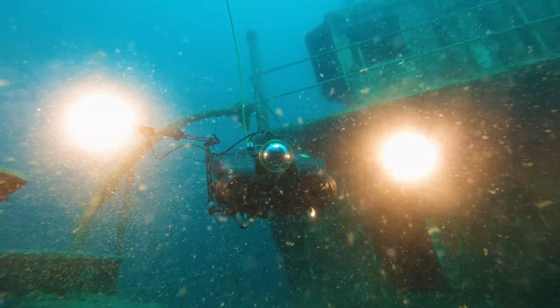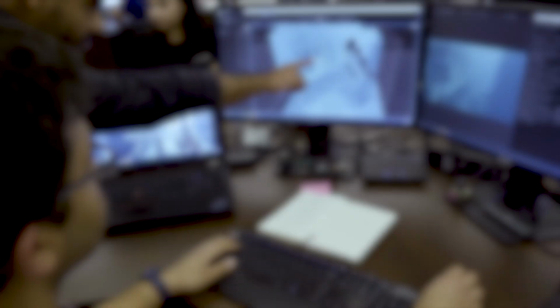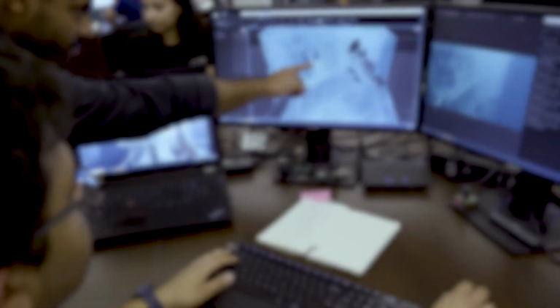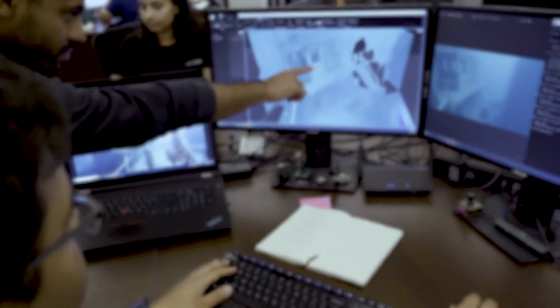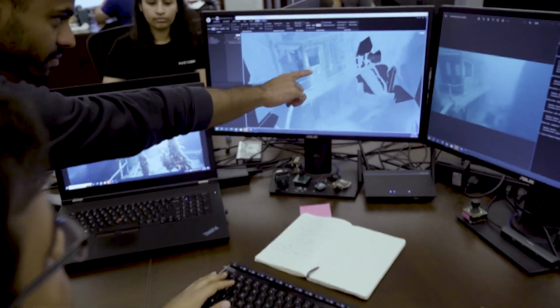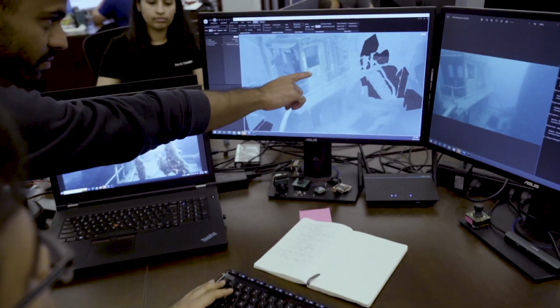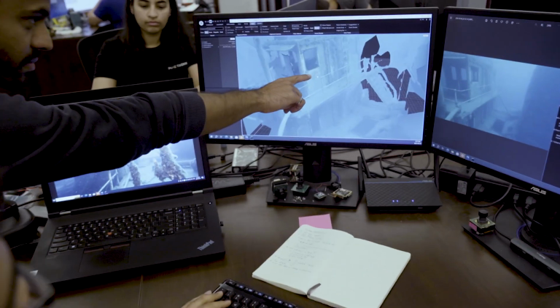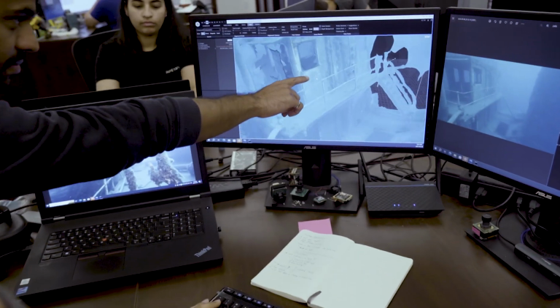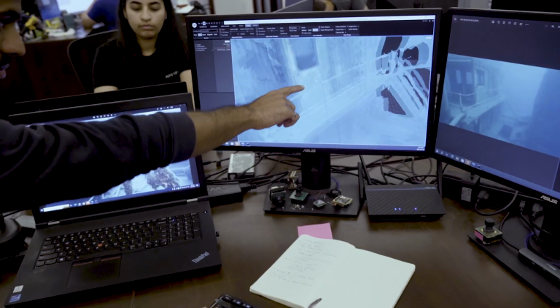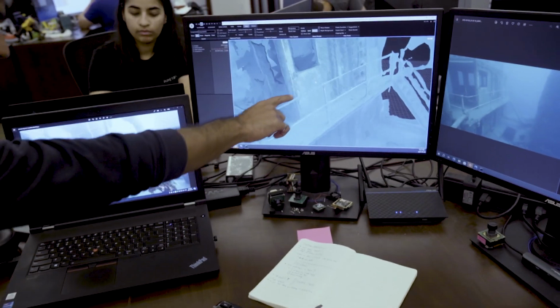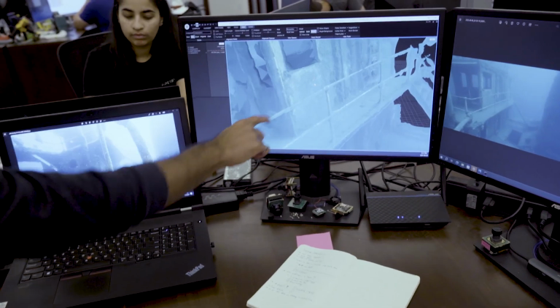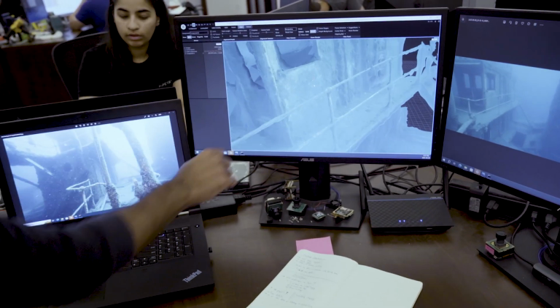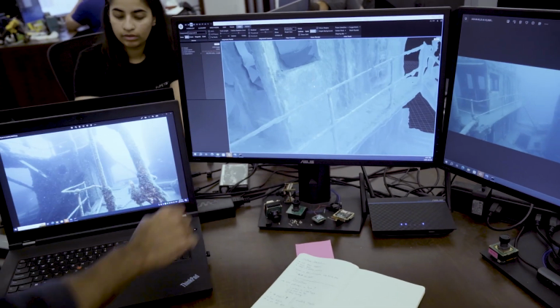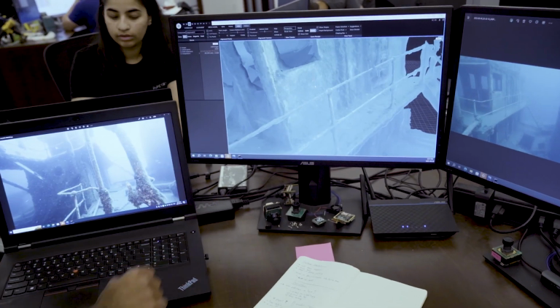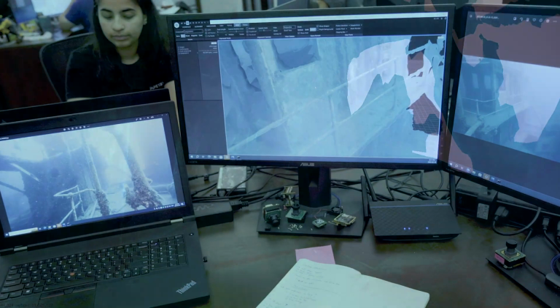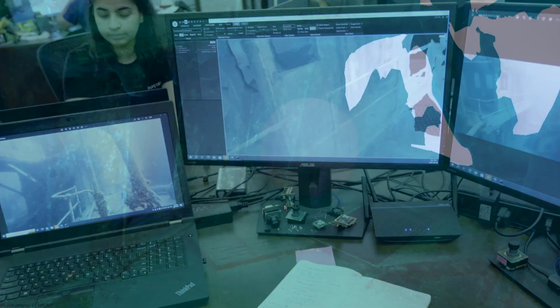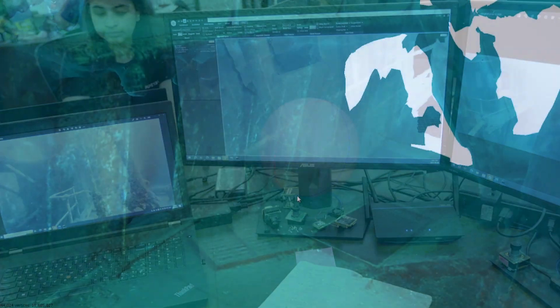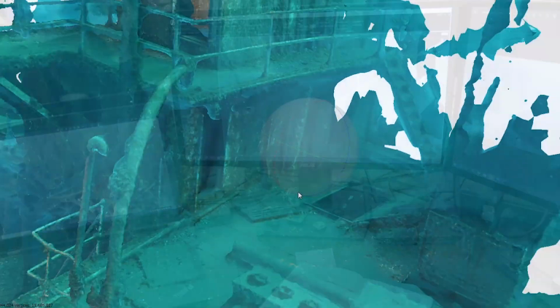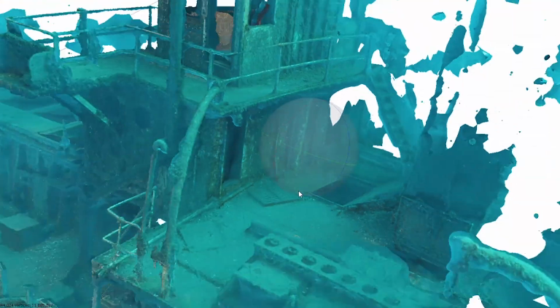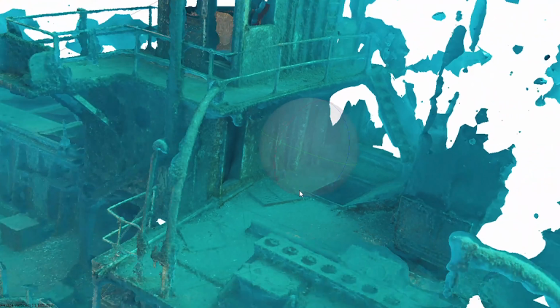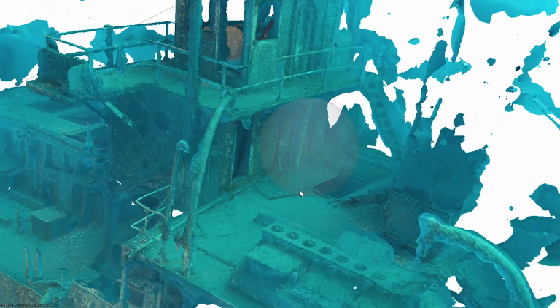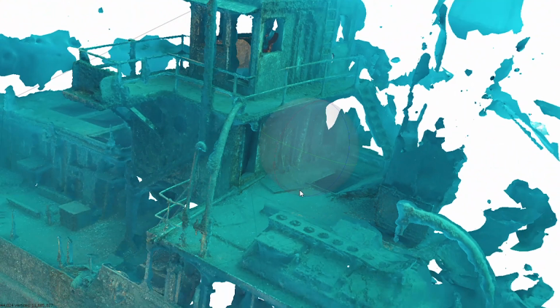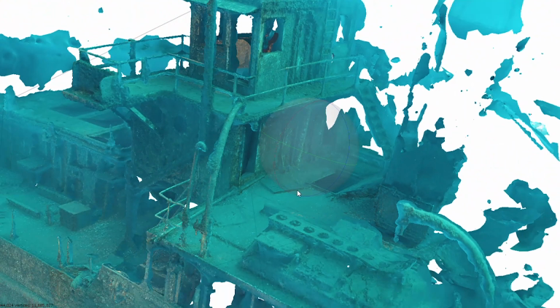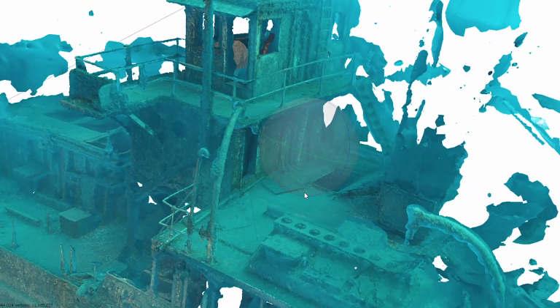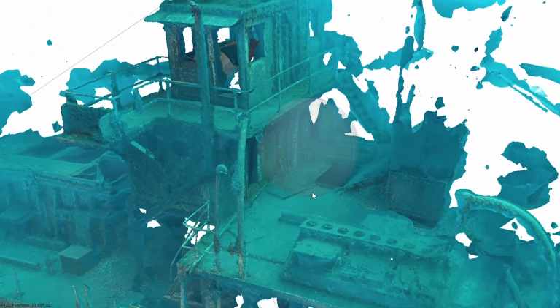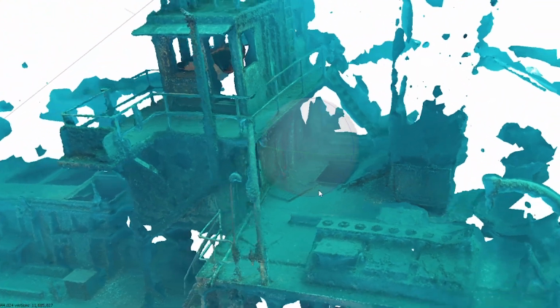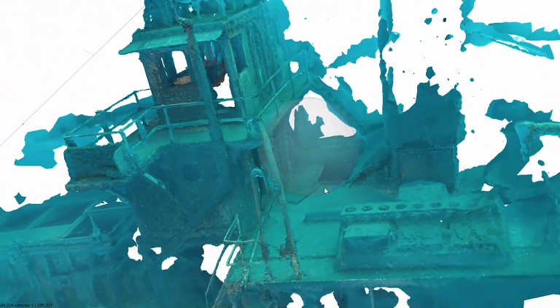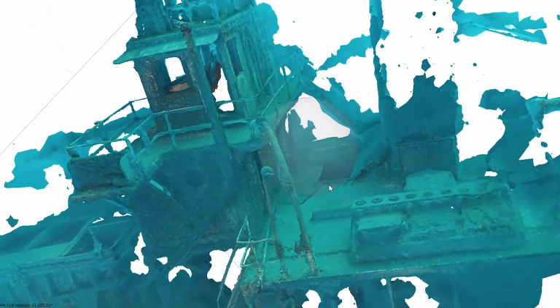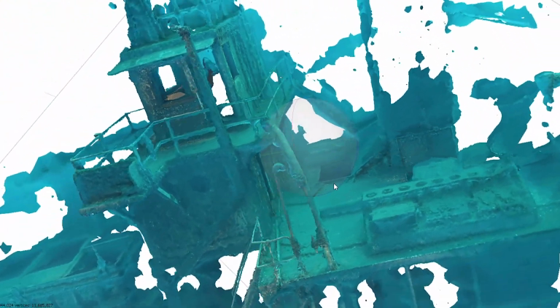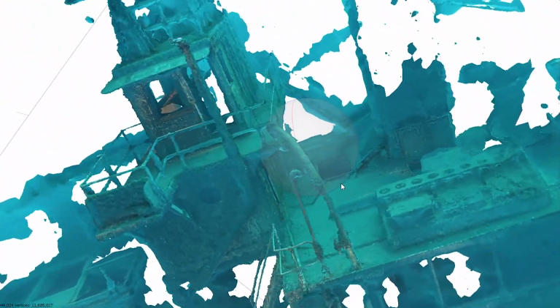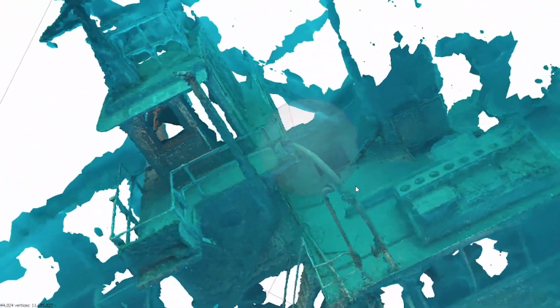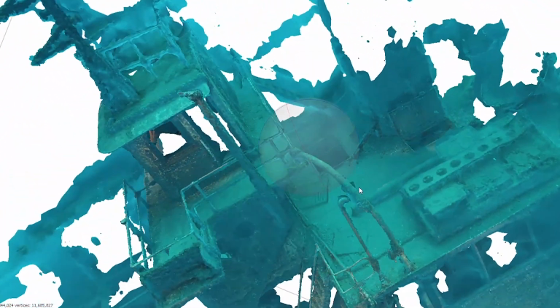Curious about how photogrammetry can benefit your underwater operations? Talk to one of our robotics experts today!